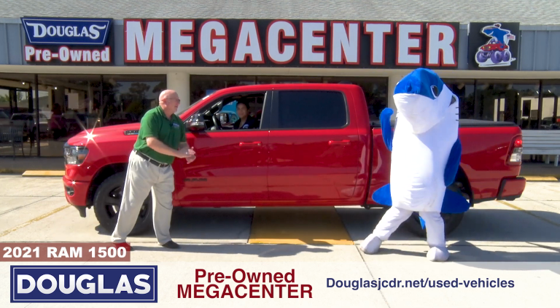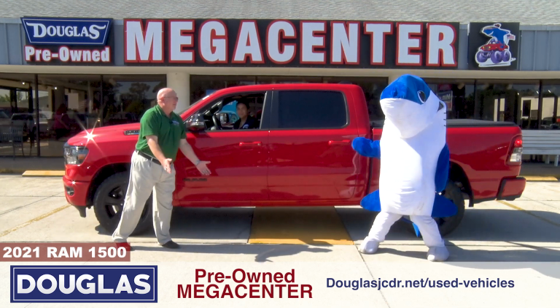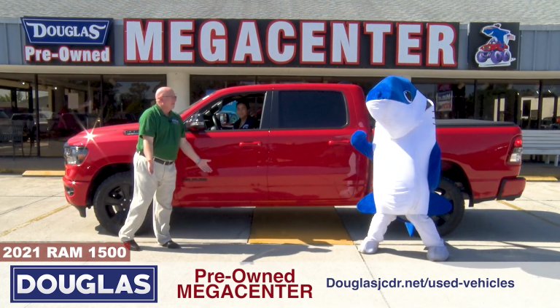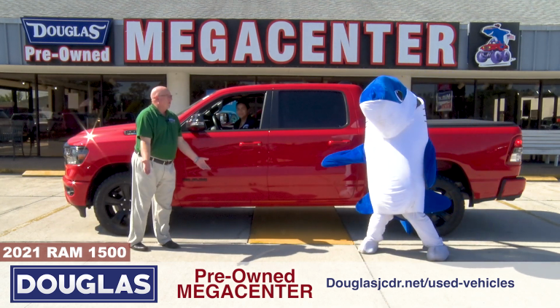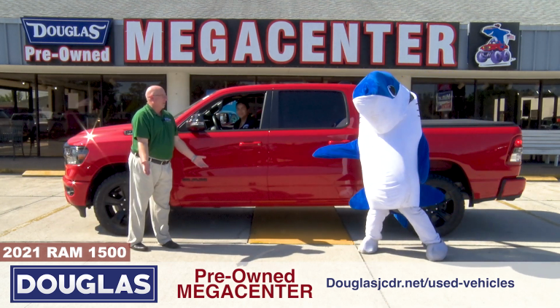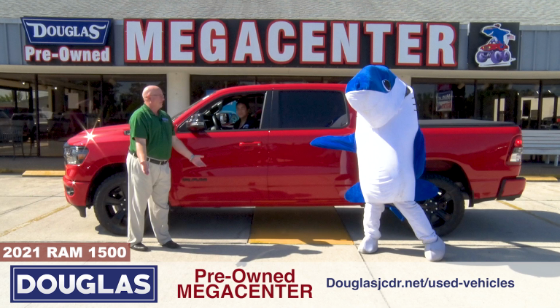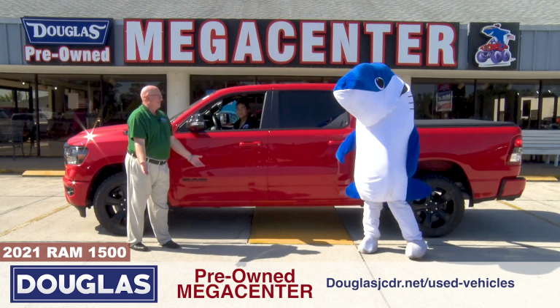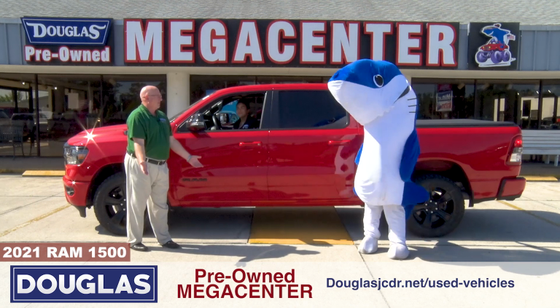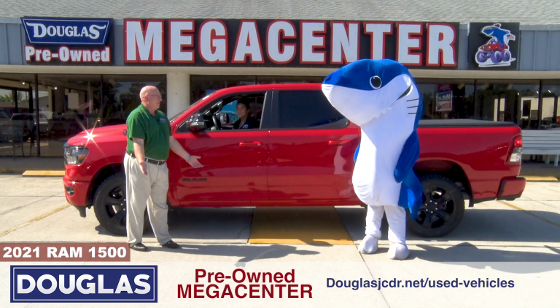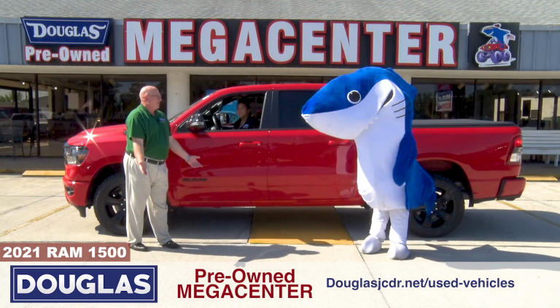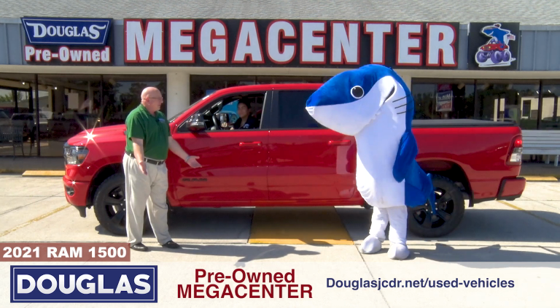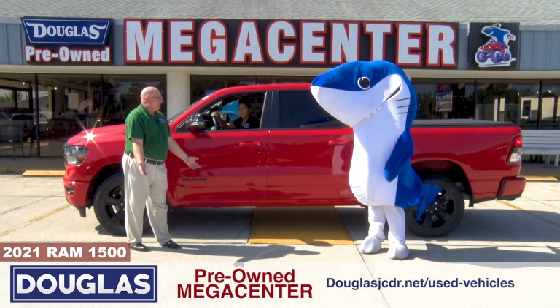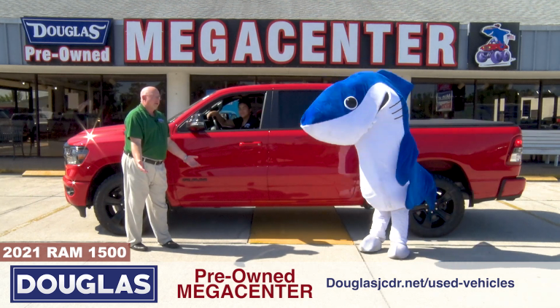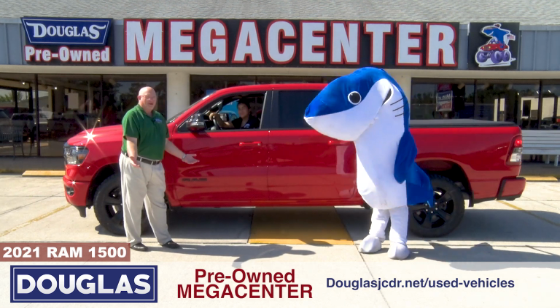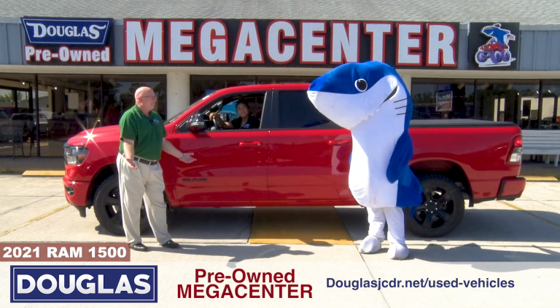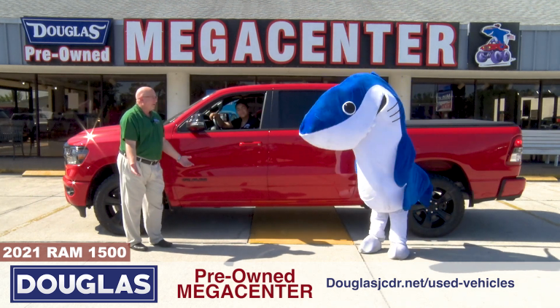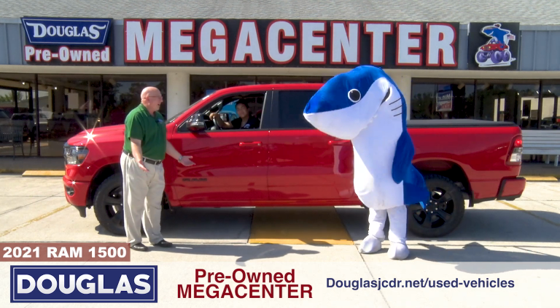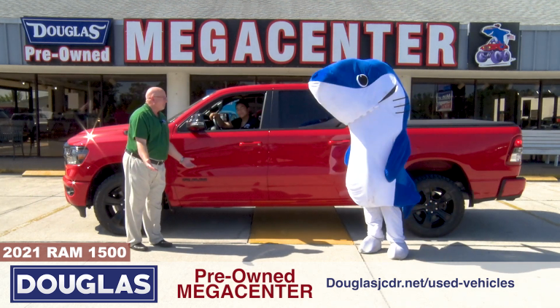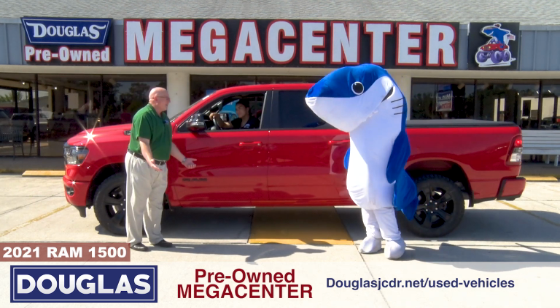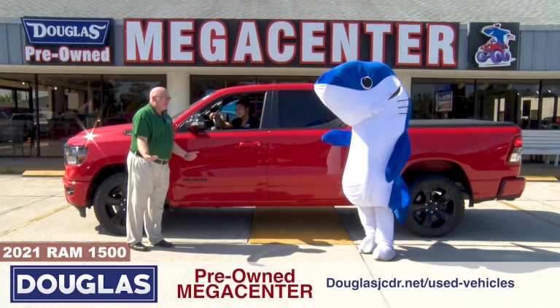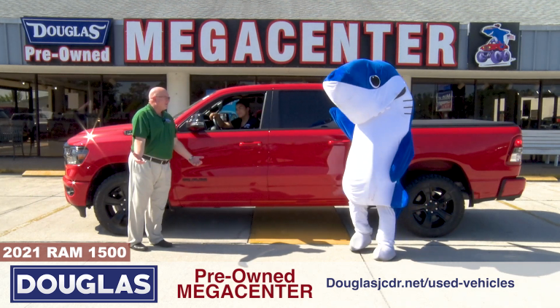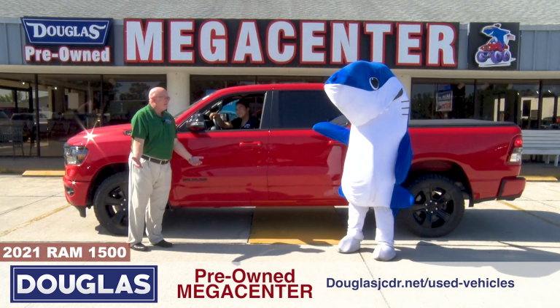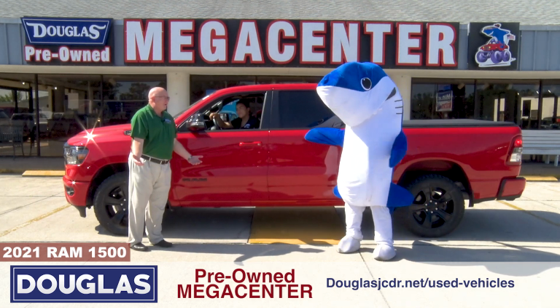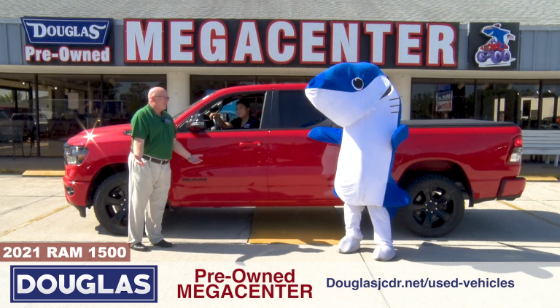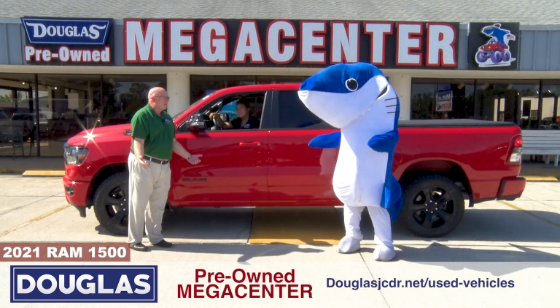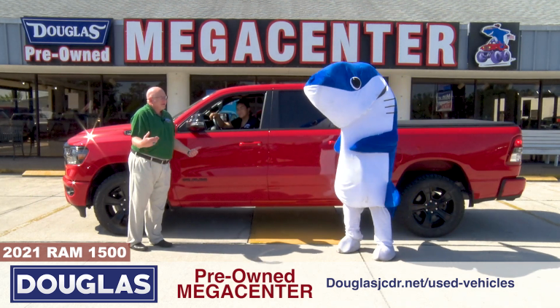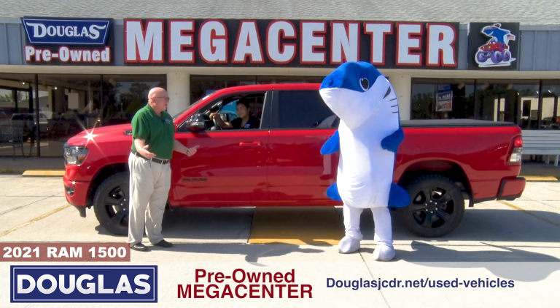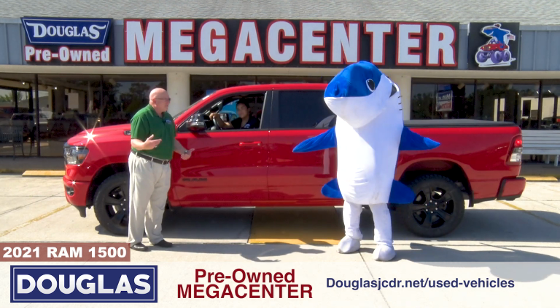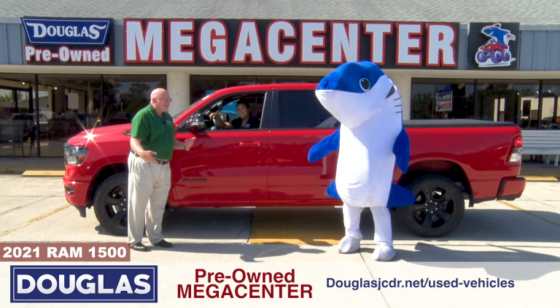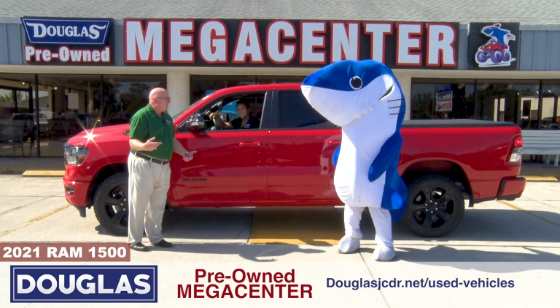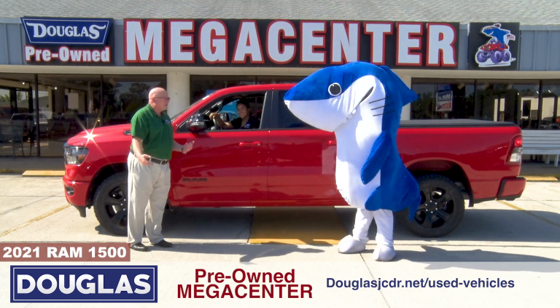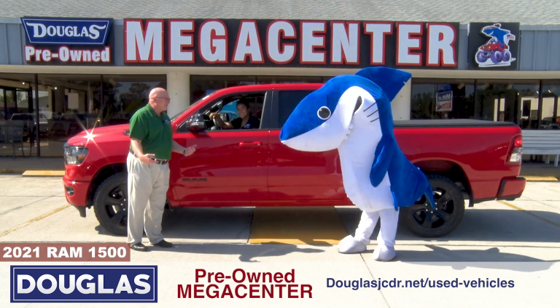It's an e-torque — it's a mild hybrid. It doesn't have an alternator. Generates its own electricity.